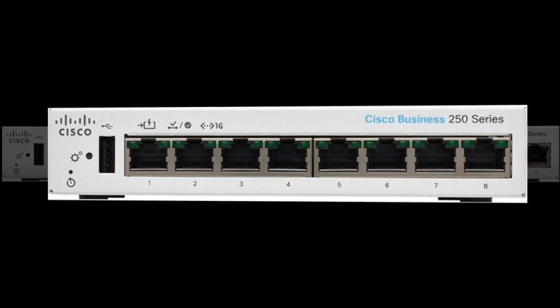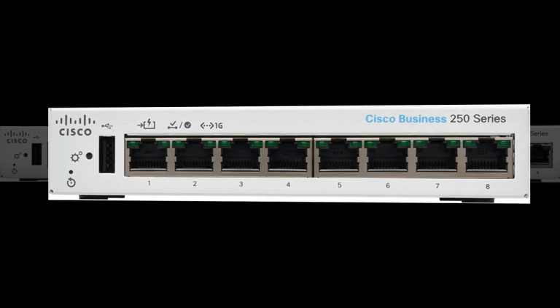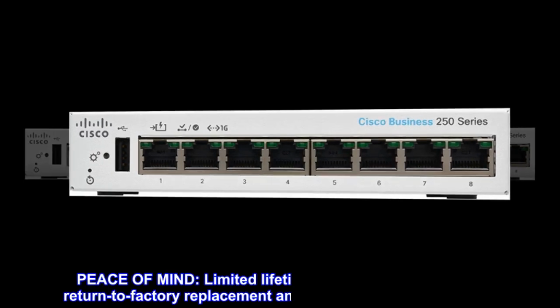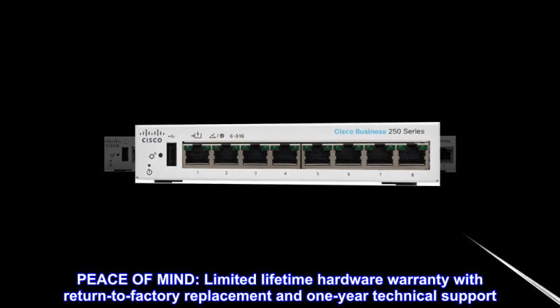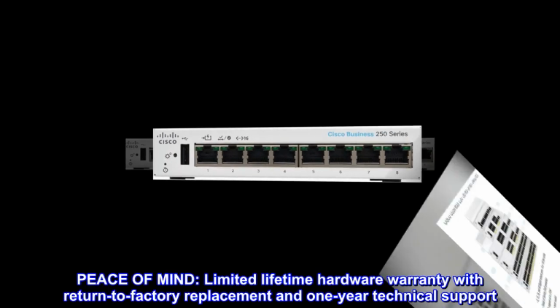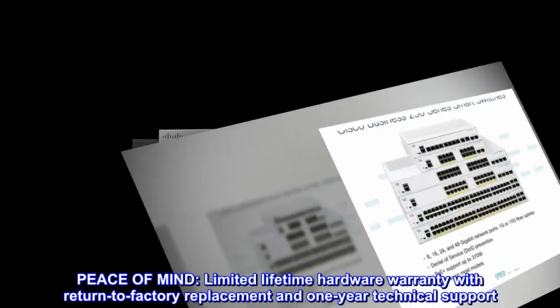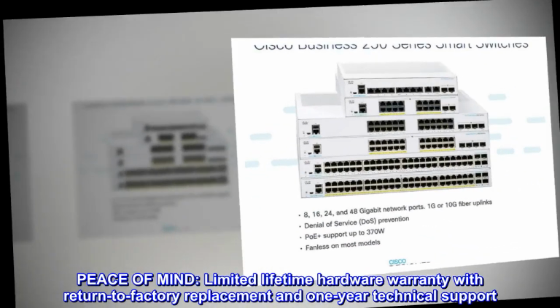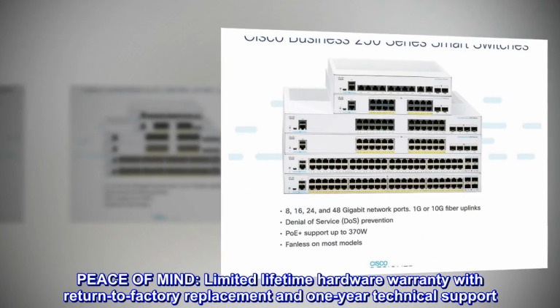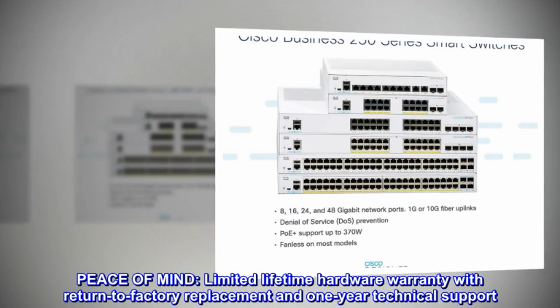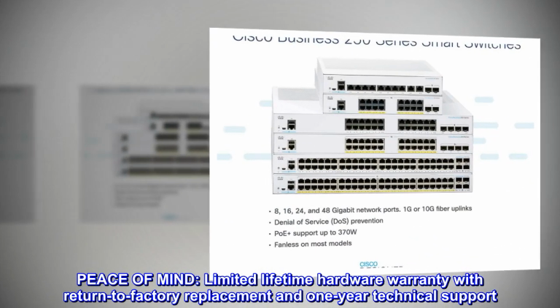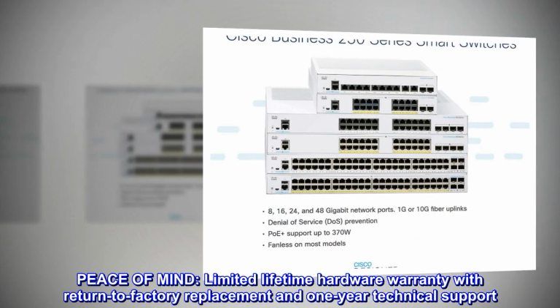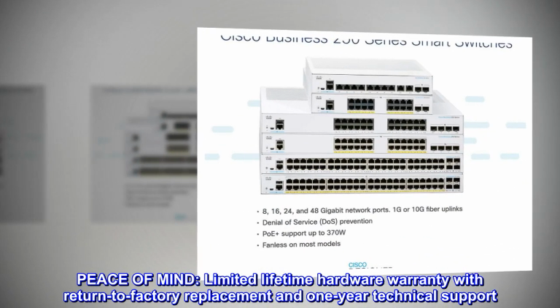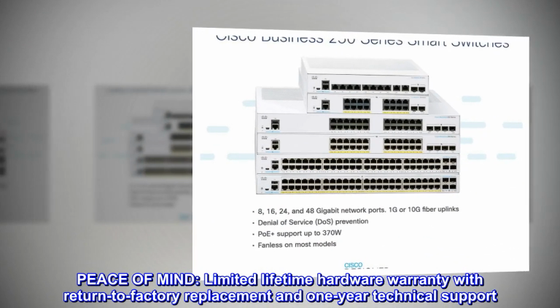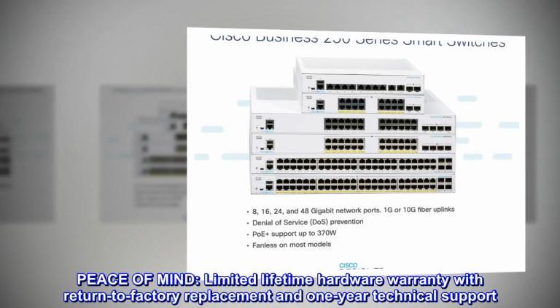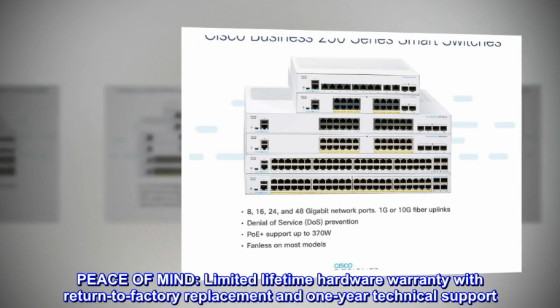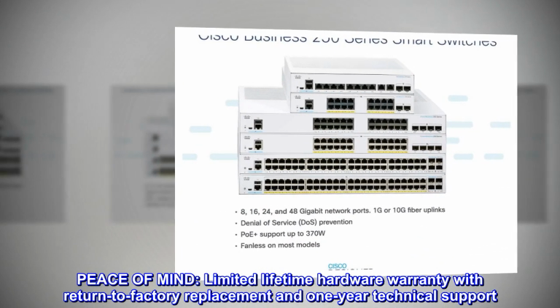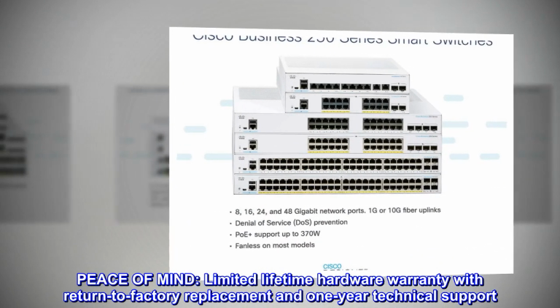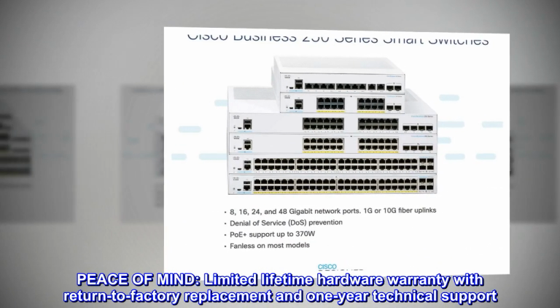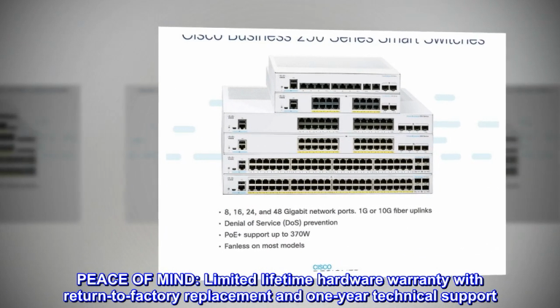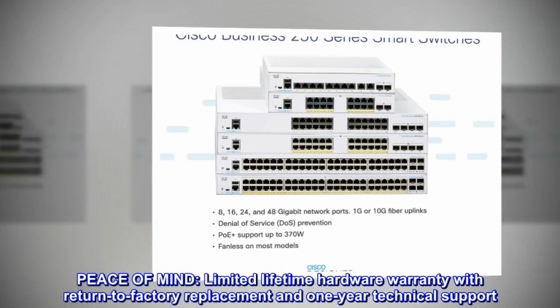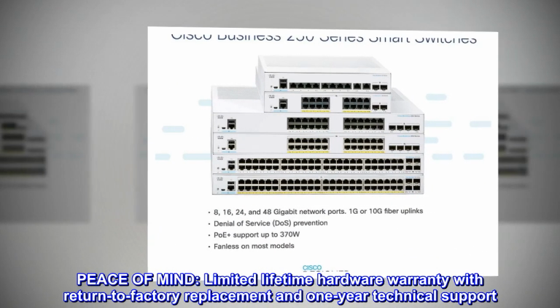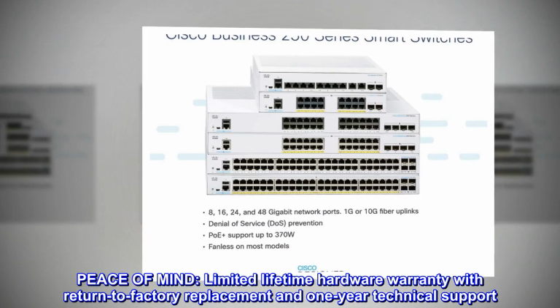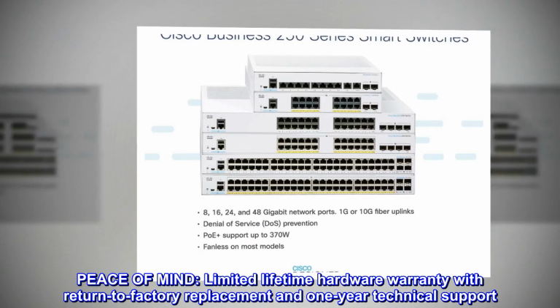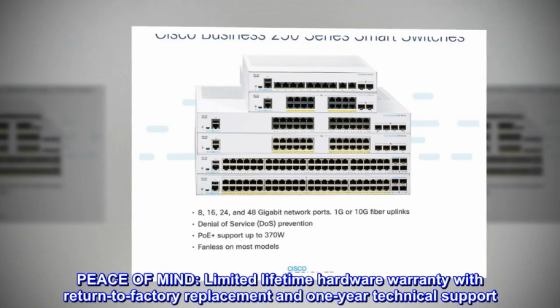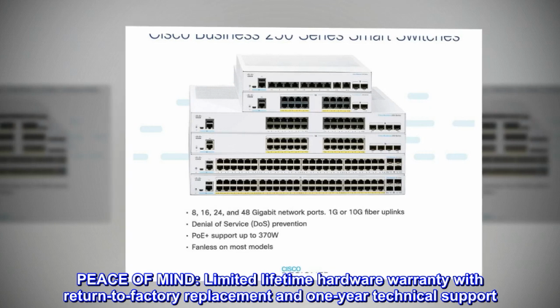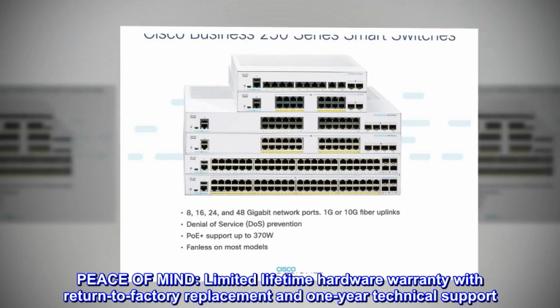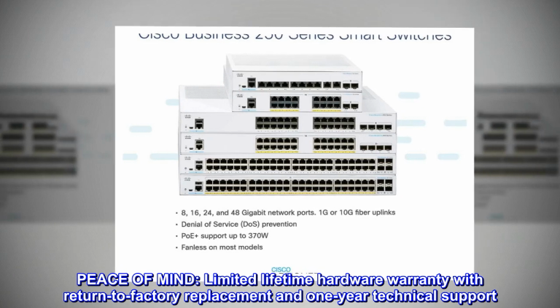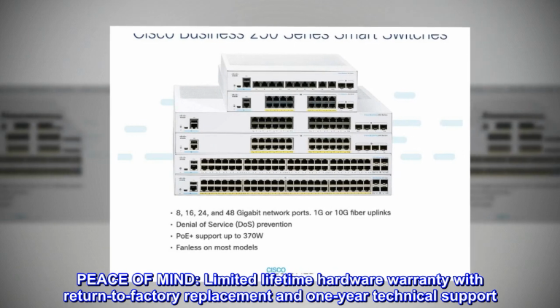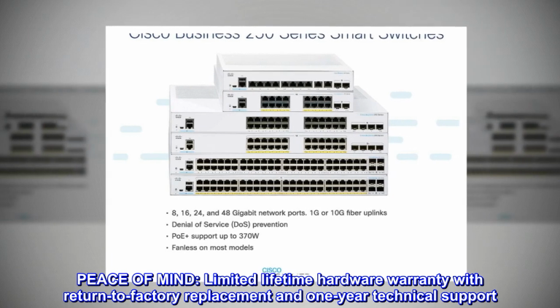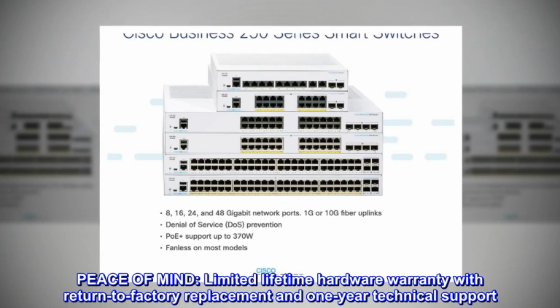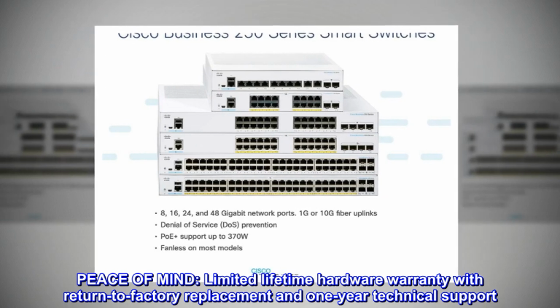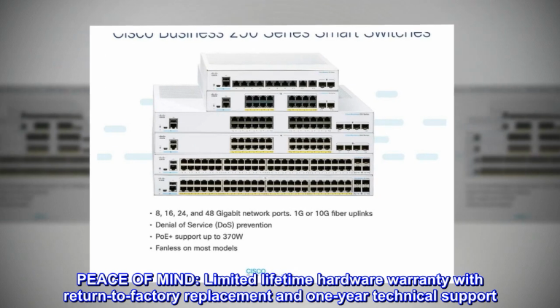Peace of mind. Limited lifetime hardware warranty with return-to-factory replacement and one-year technical support.